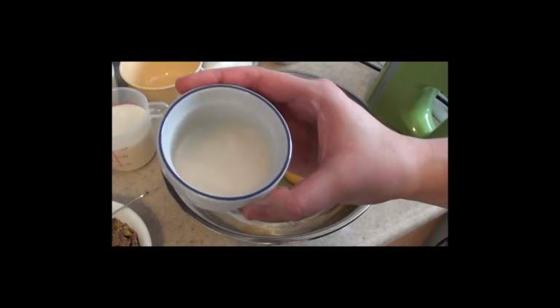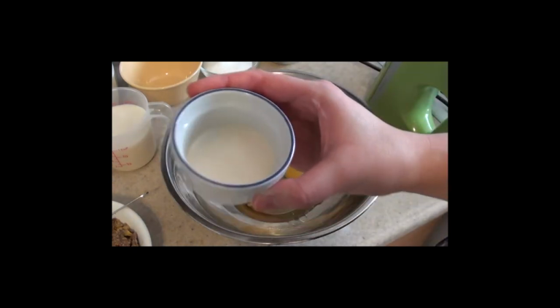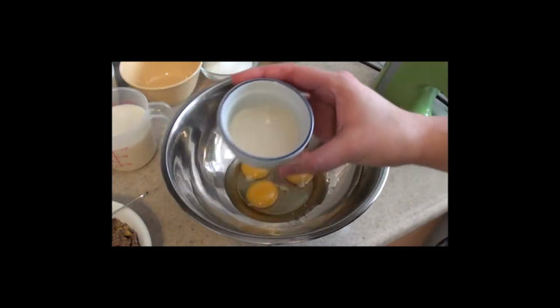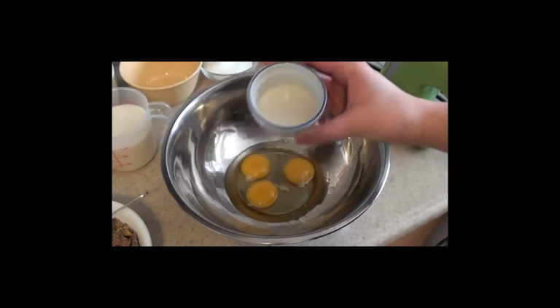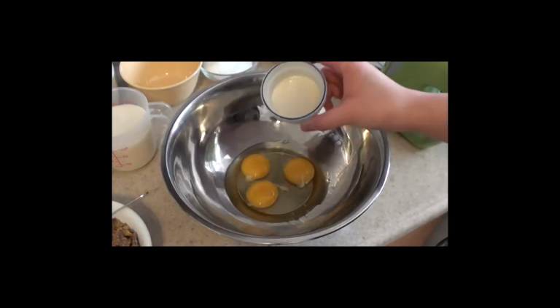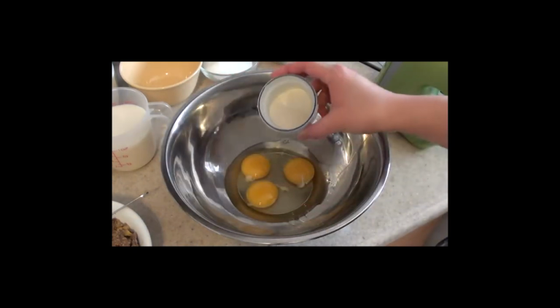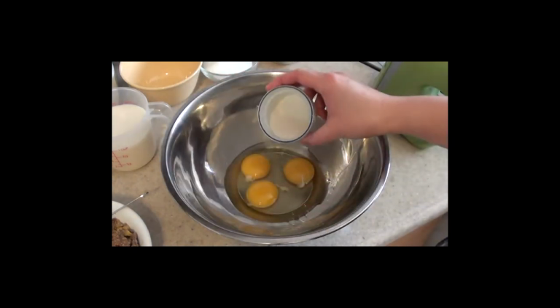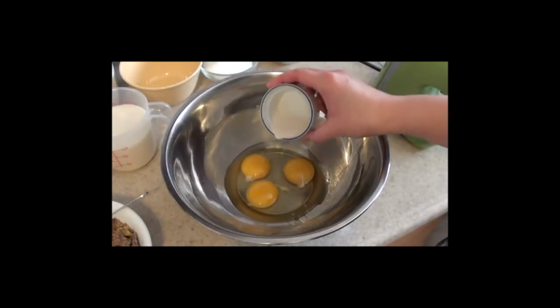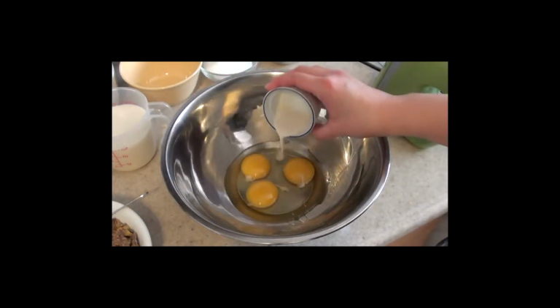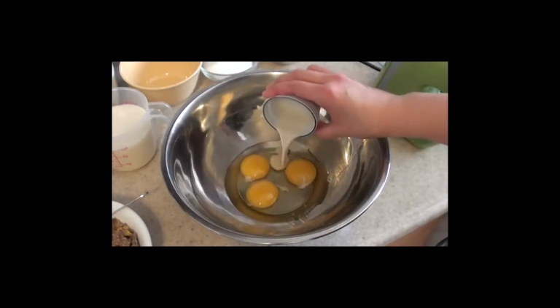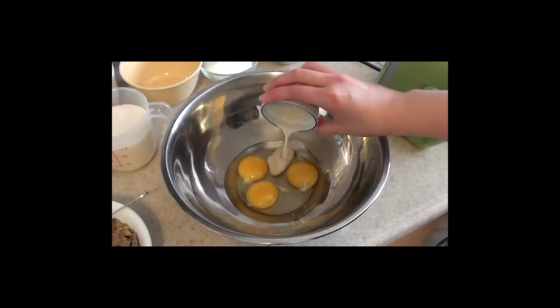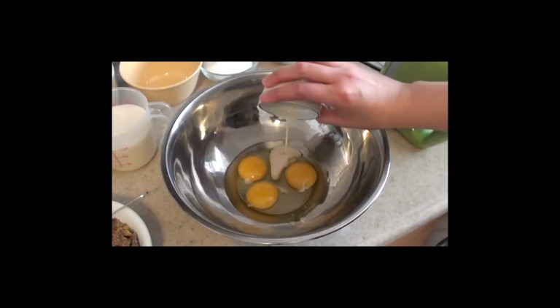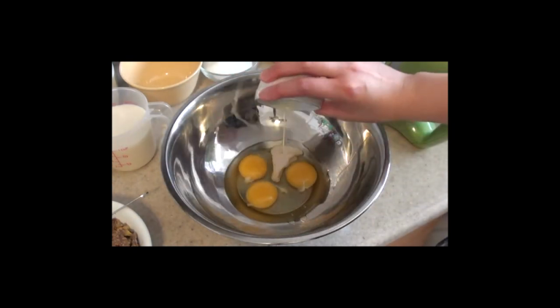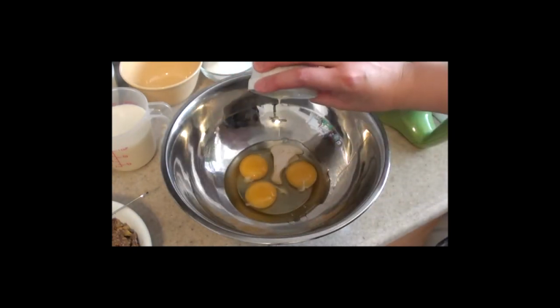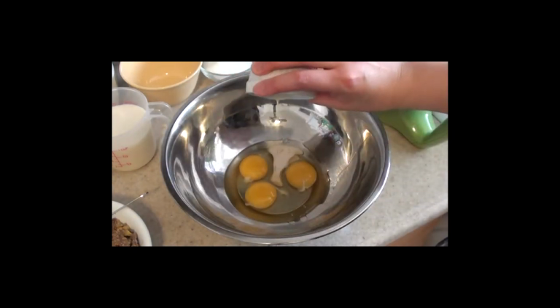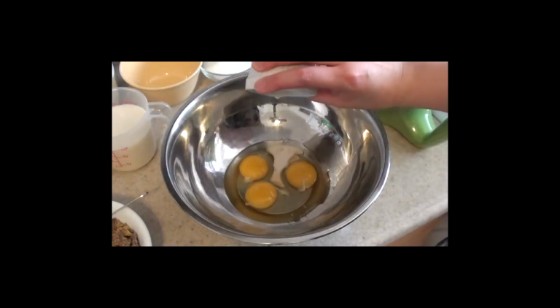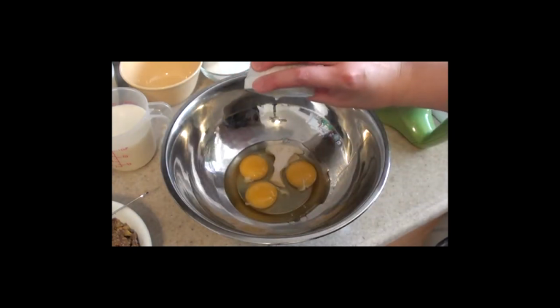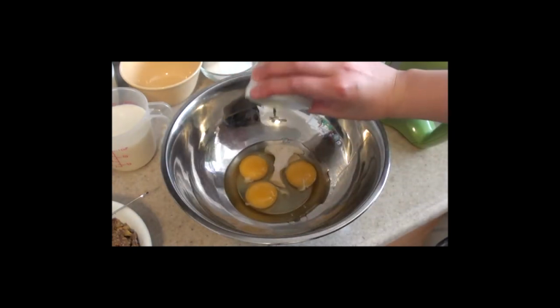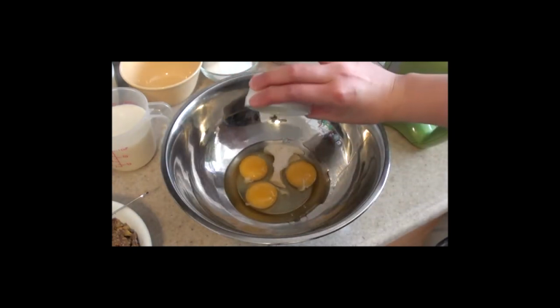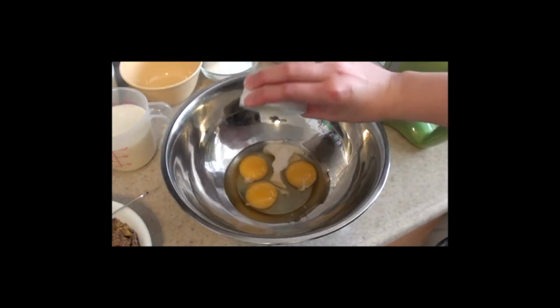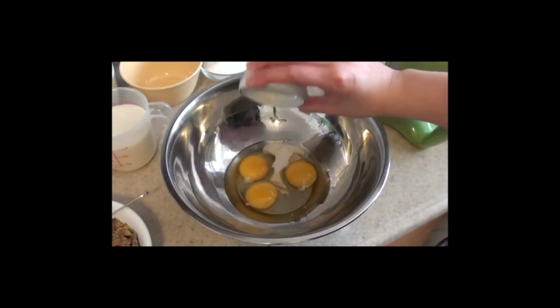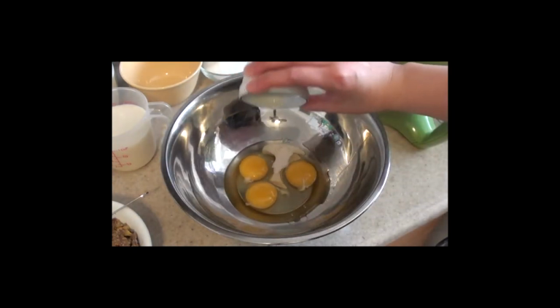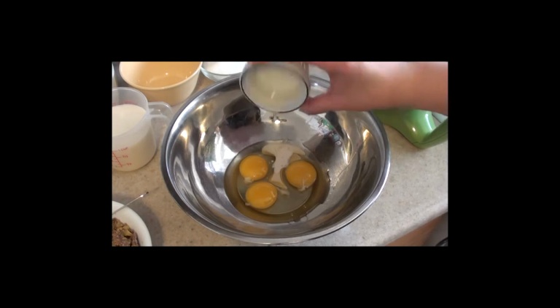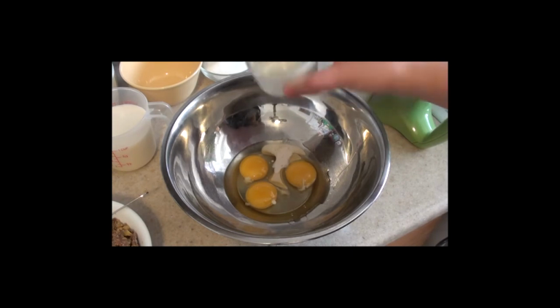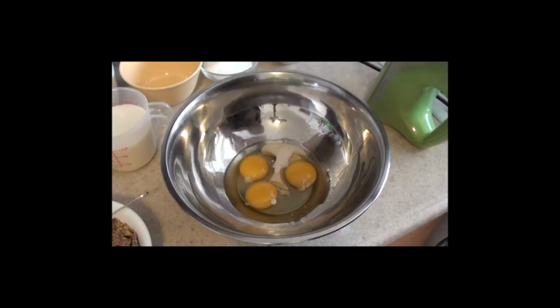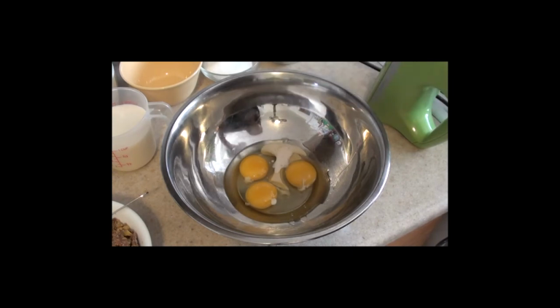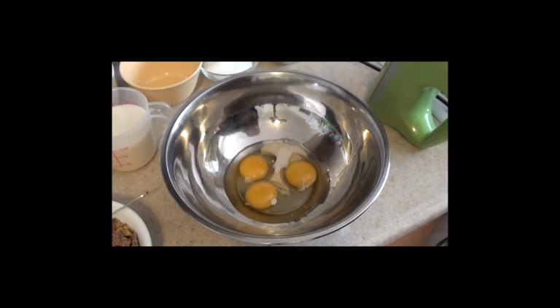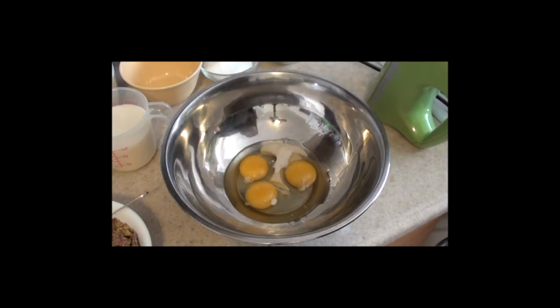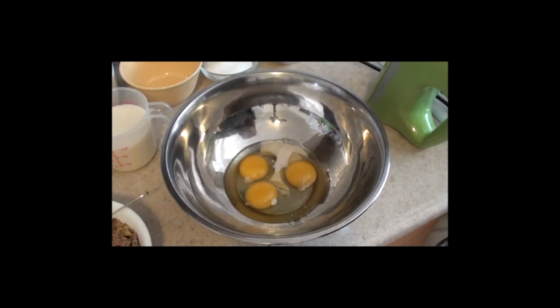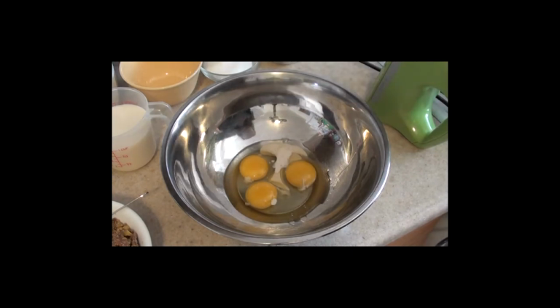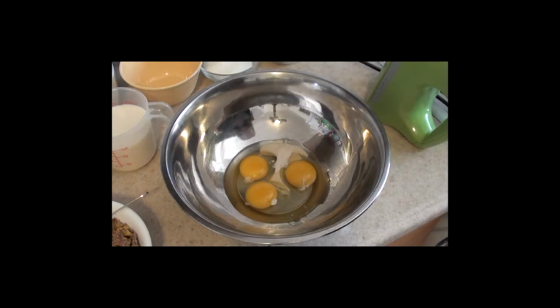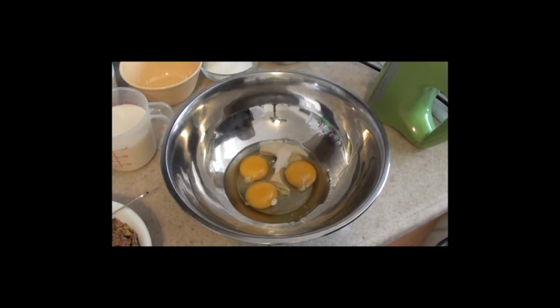Then add a small spoon of milk and a splash of vanilla and then start whisking.